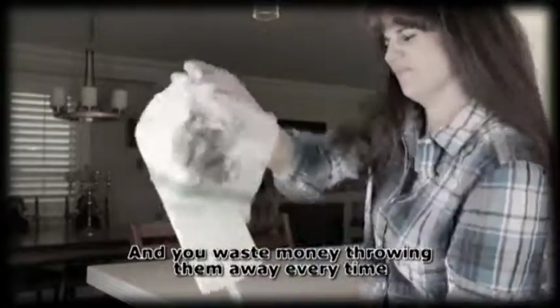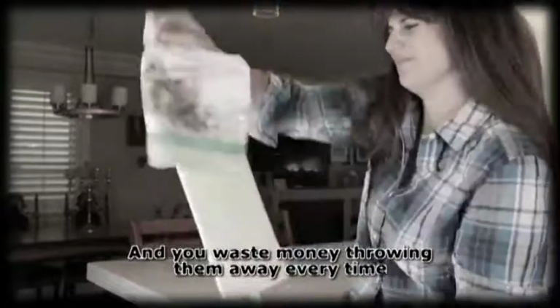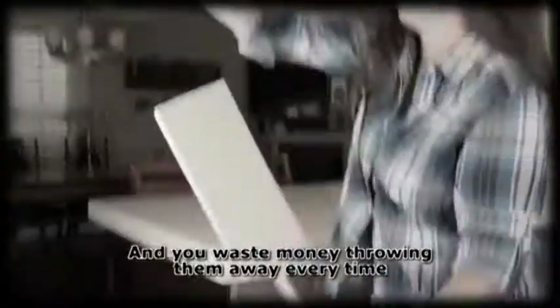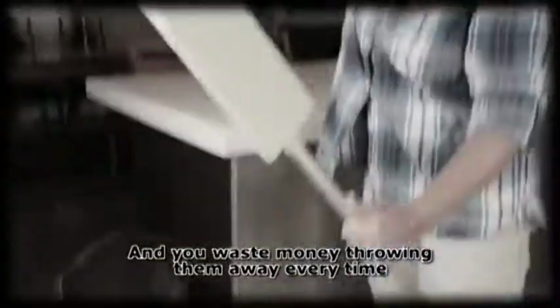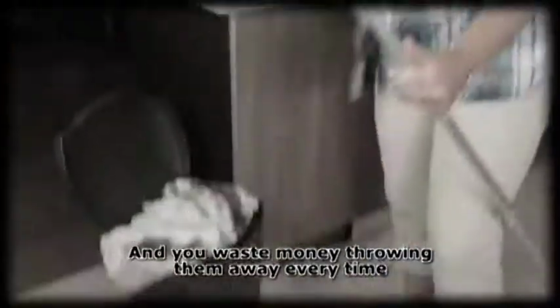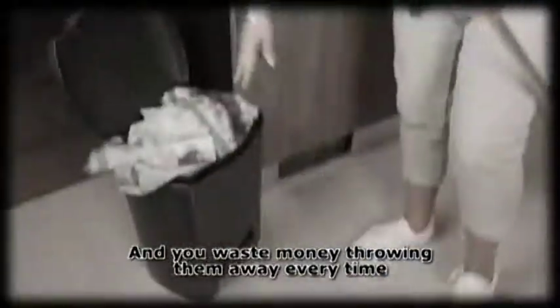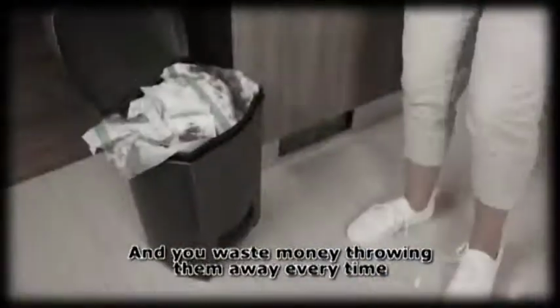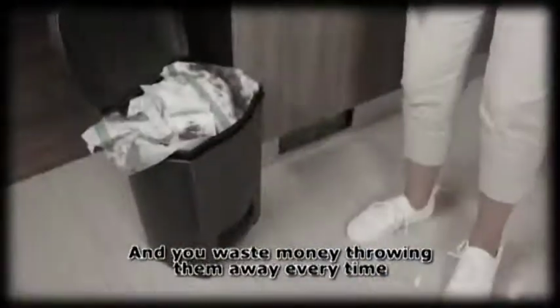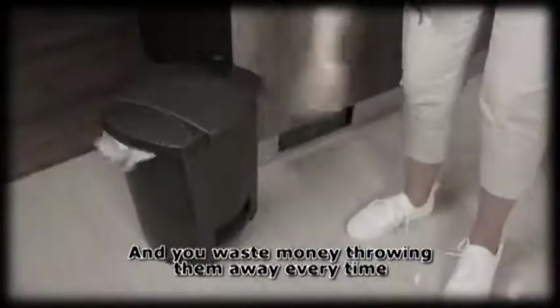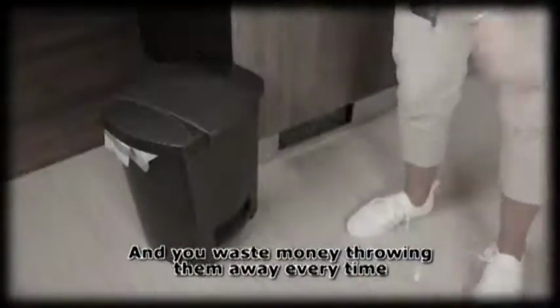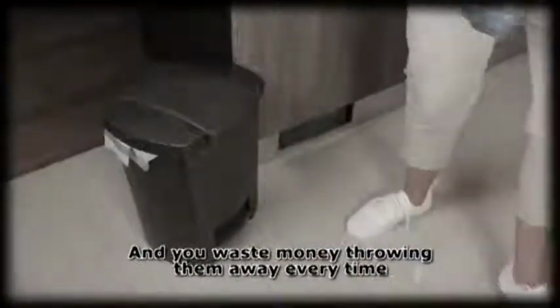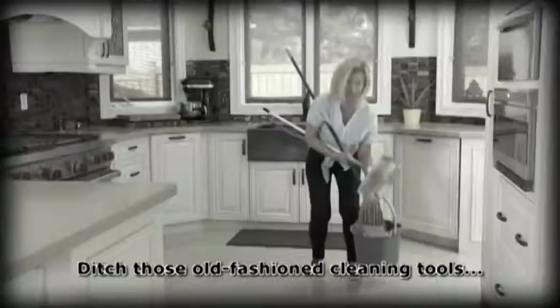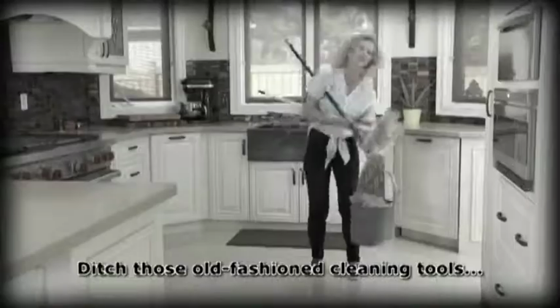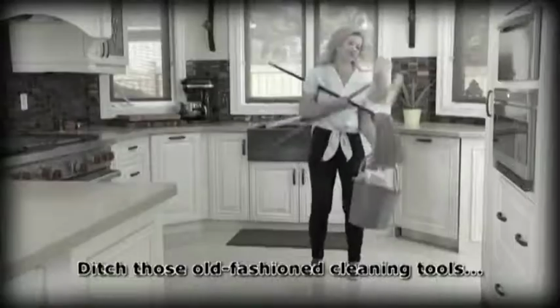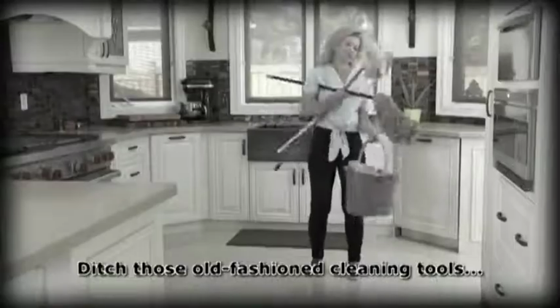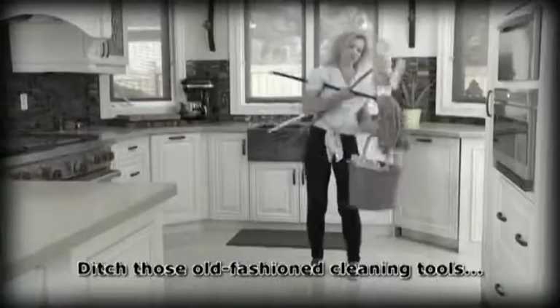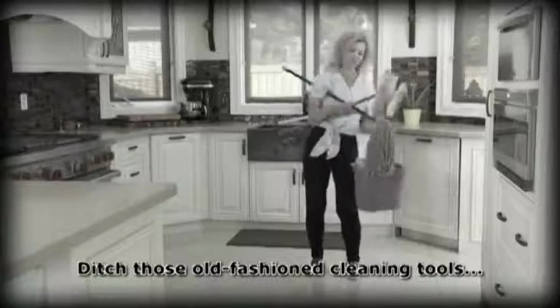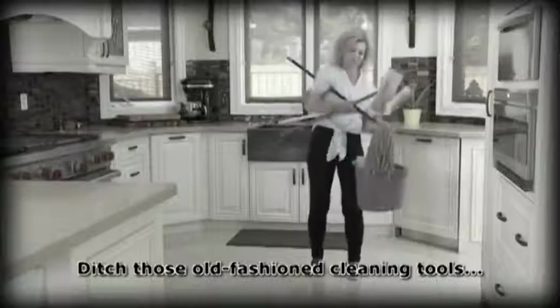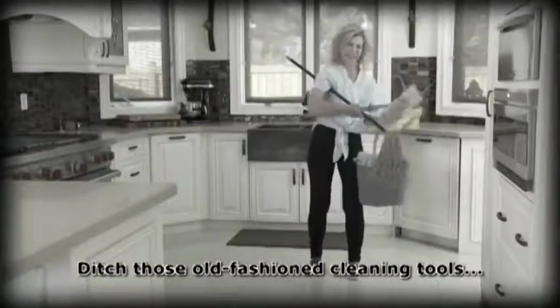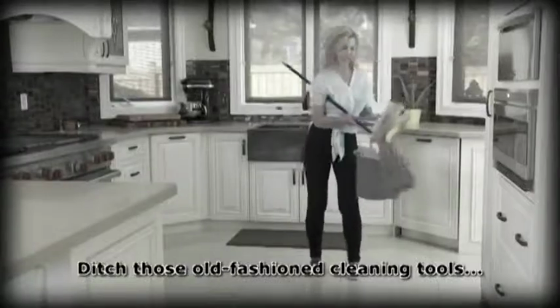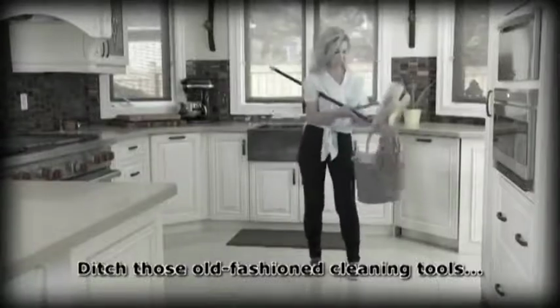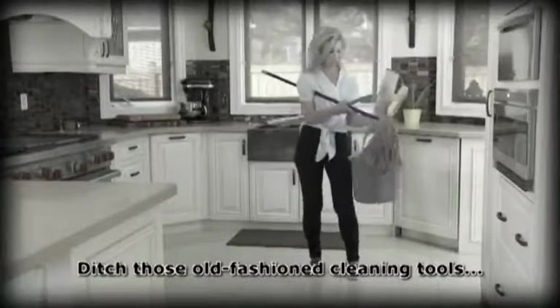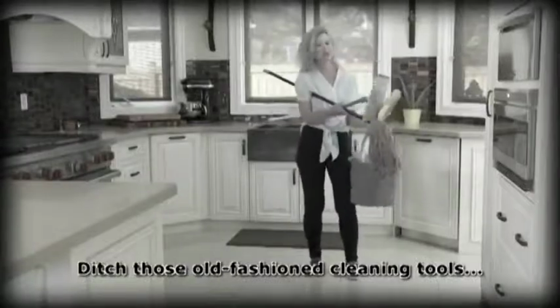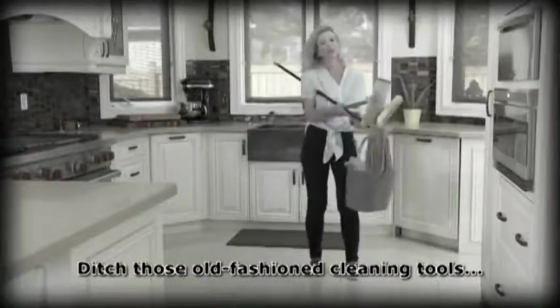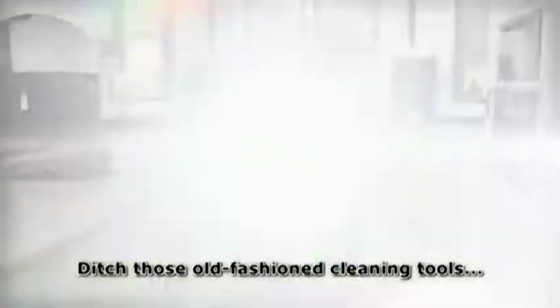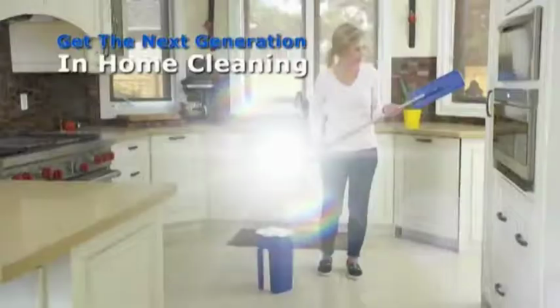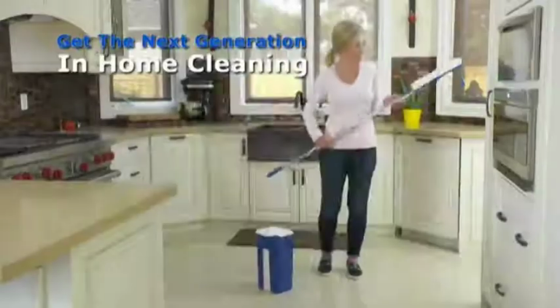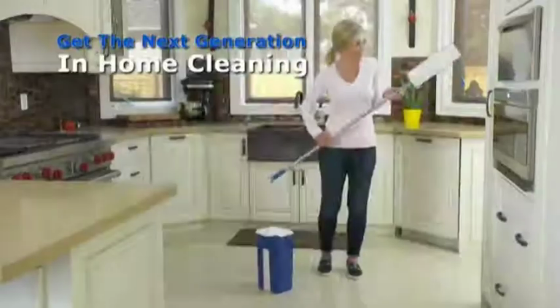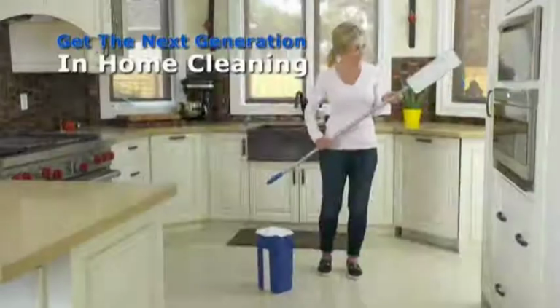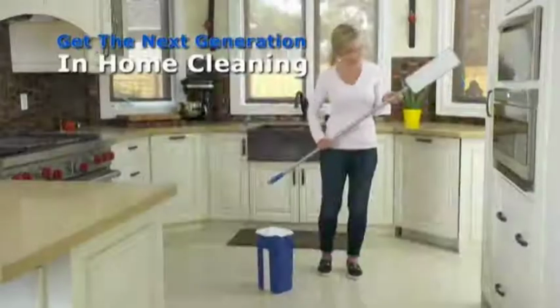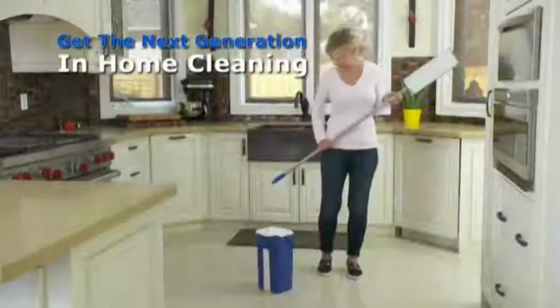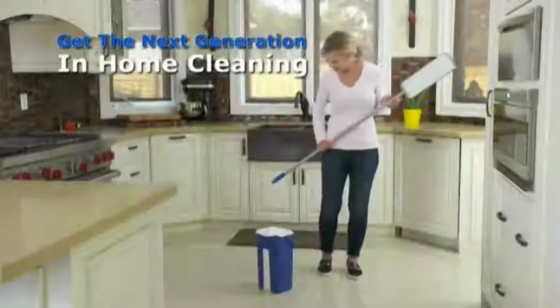What a waste! And the cost! It's time to ditch those old-fashioned cleaning tools for the next generation in home cleaning.